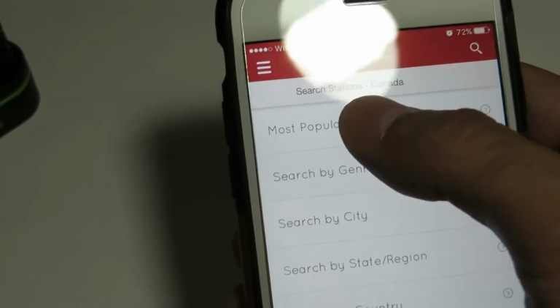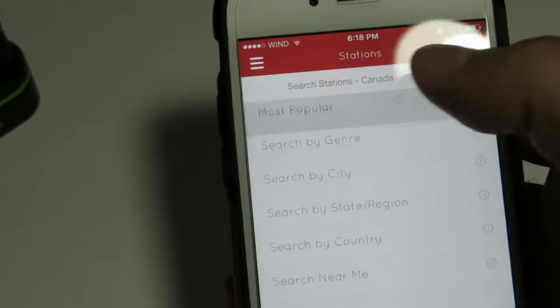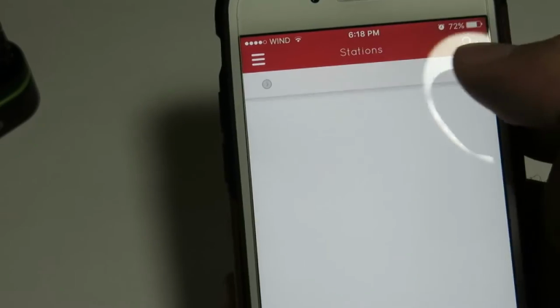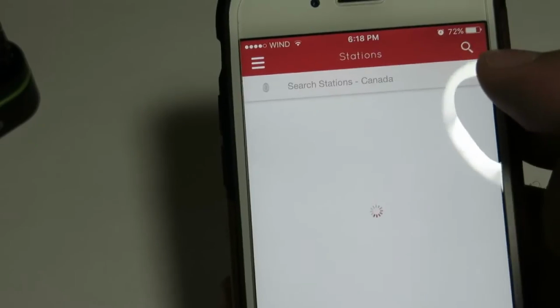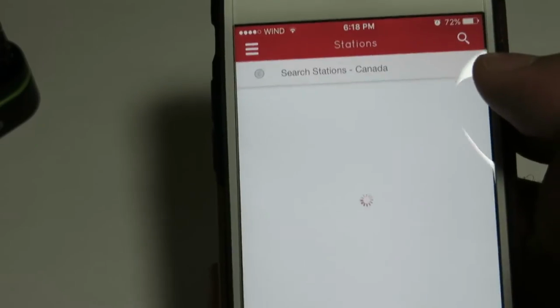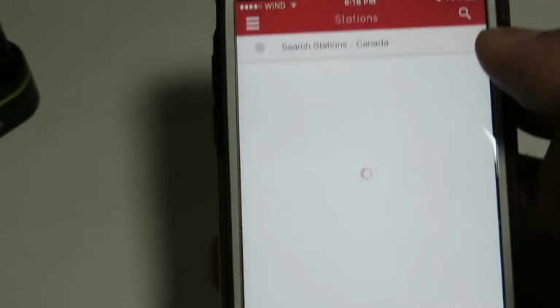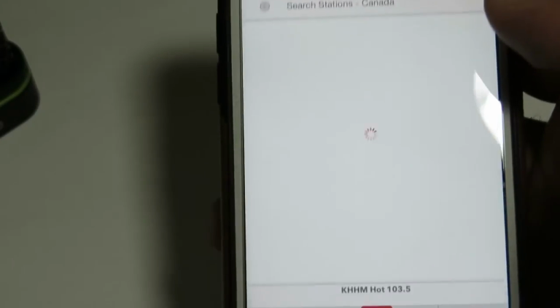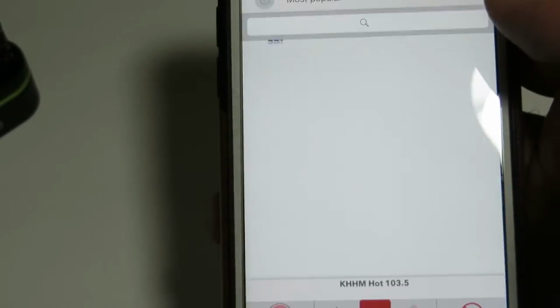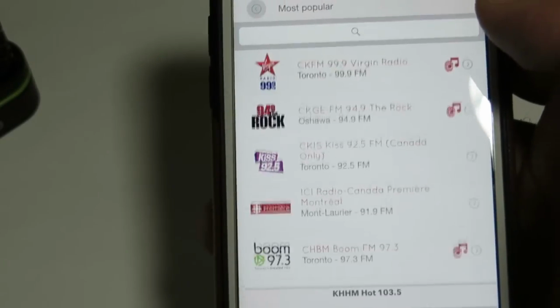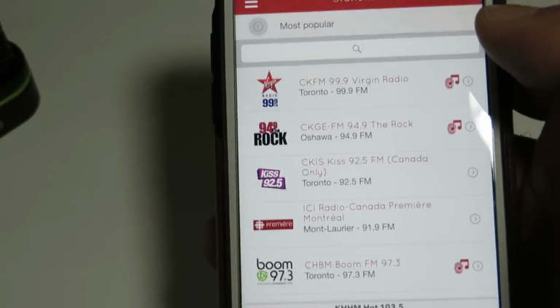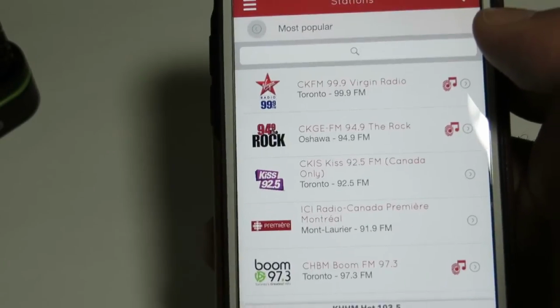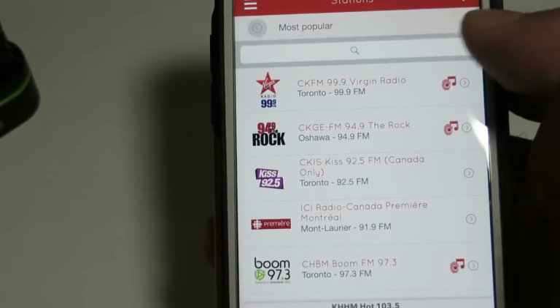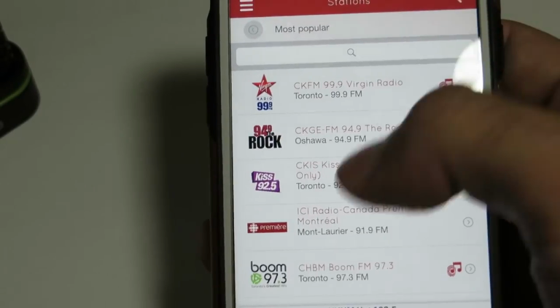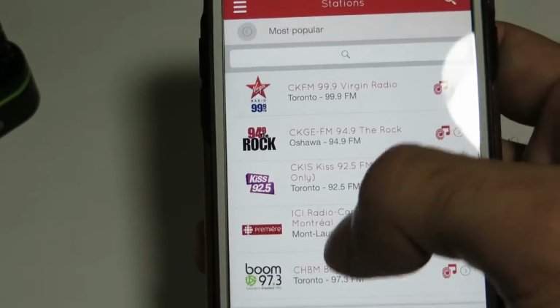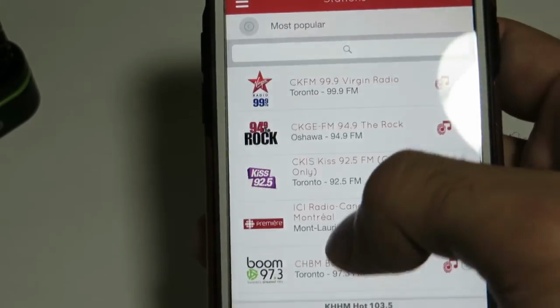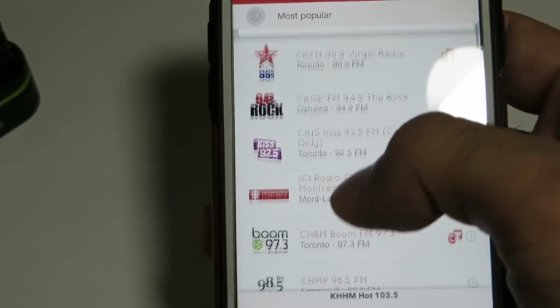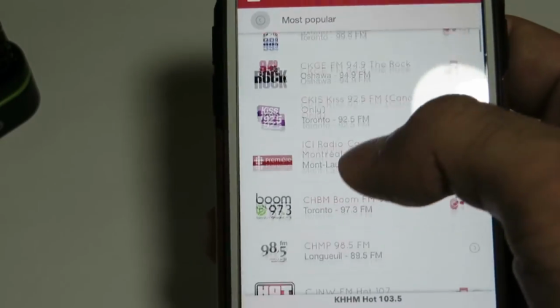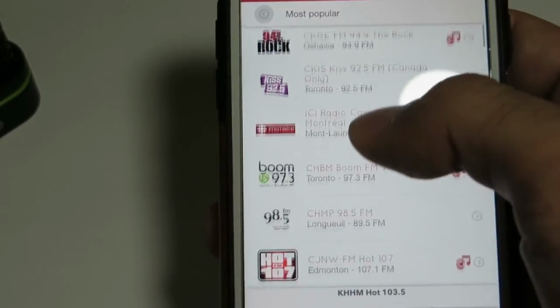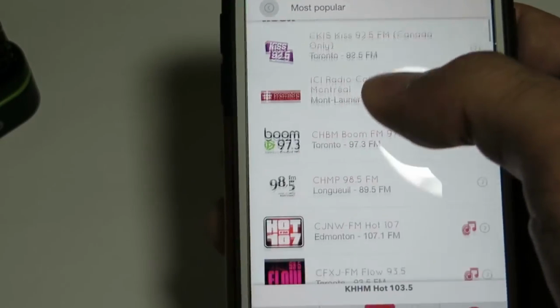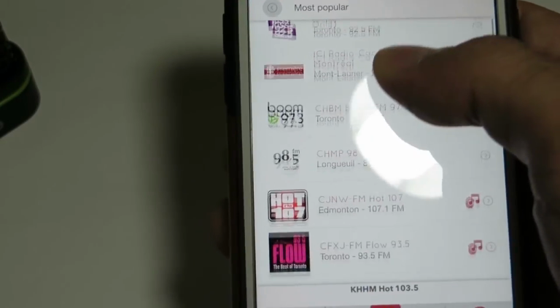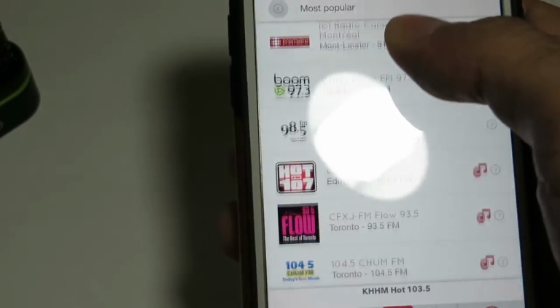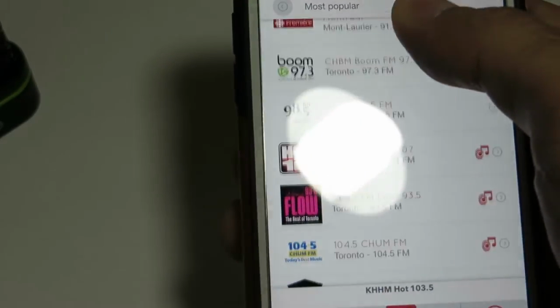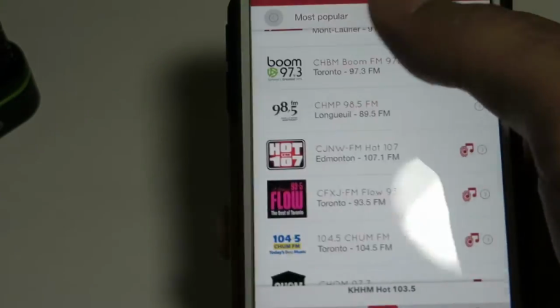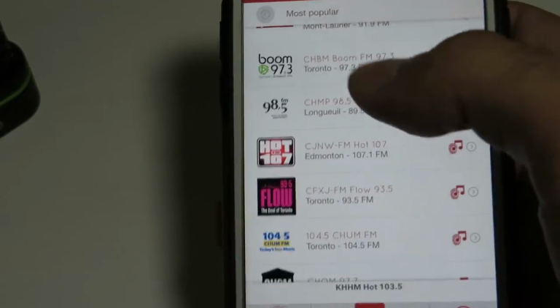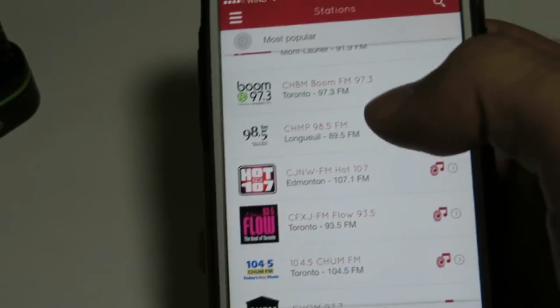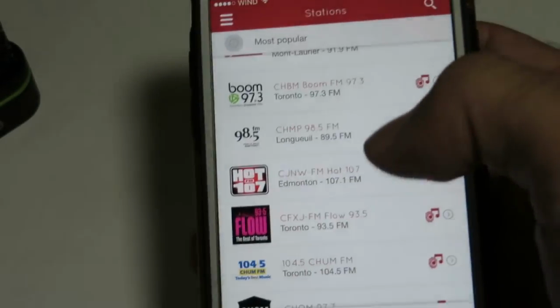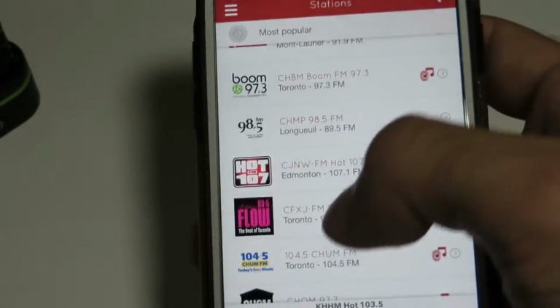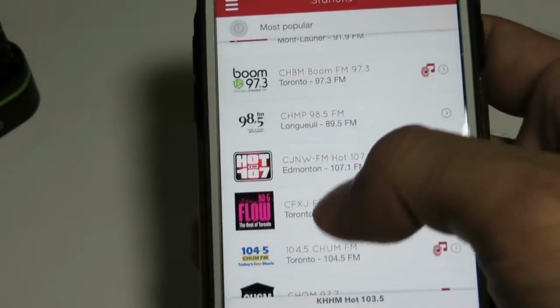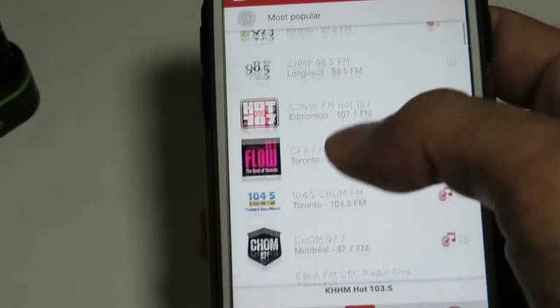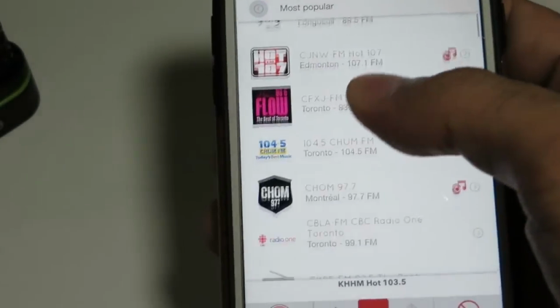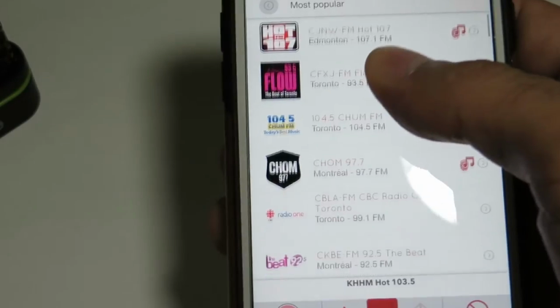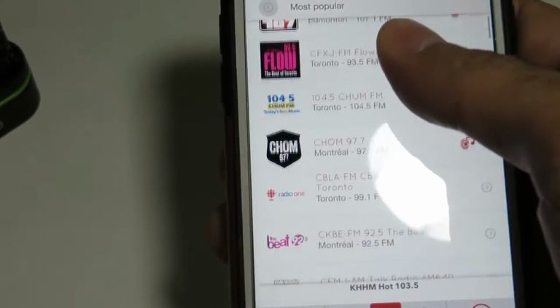So if we go on the most popular, it shows us all the most popular radio stations that are being listened to with this app.